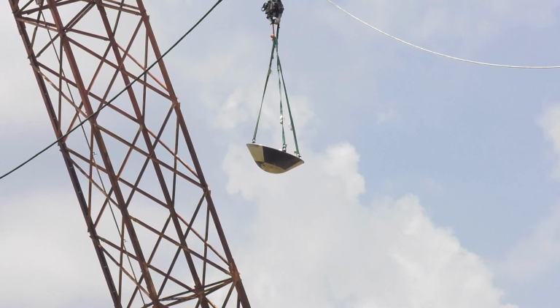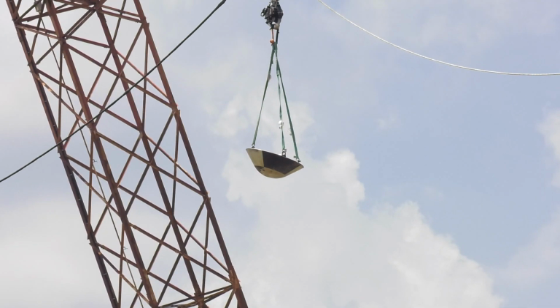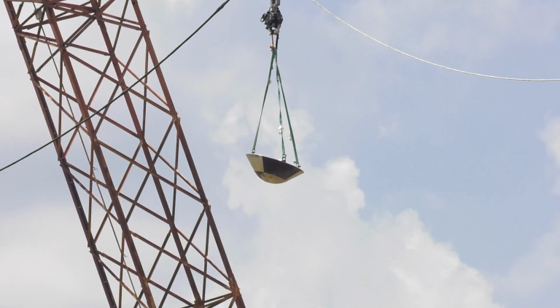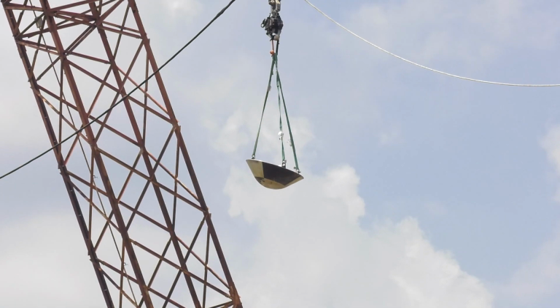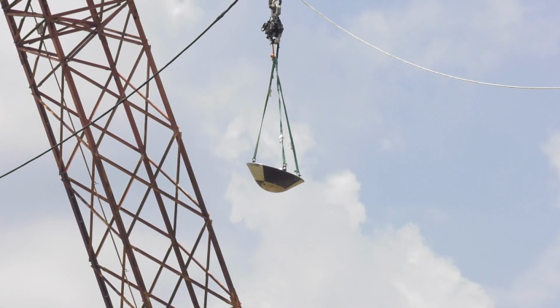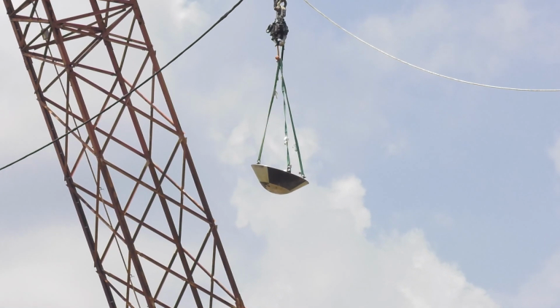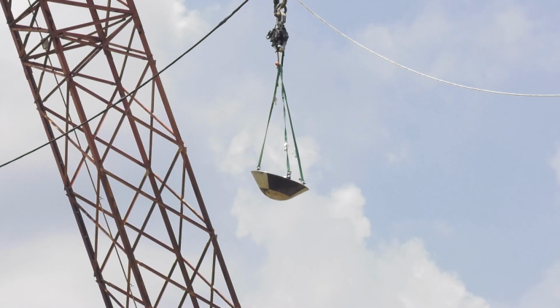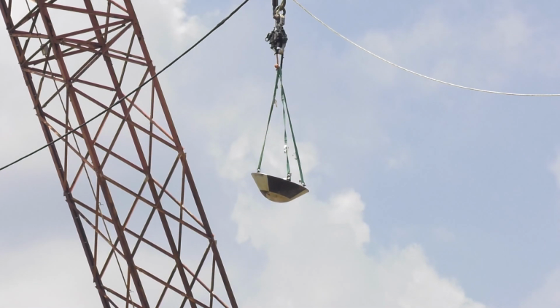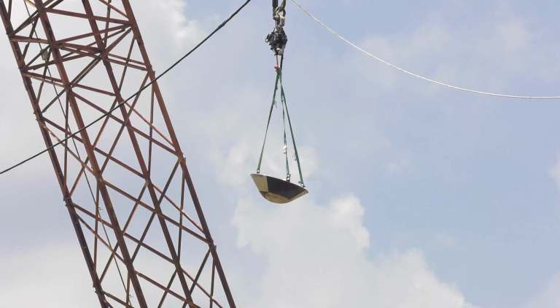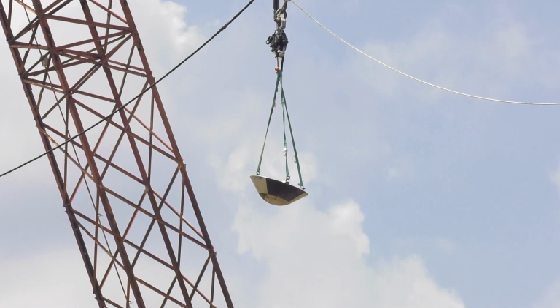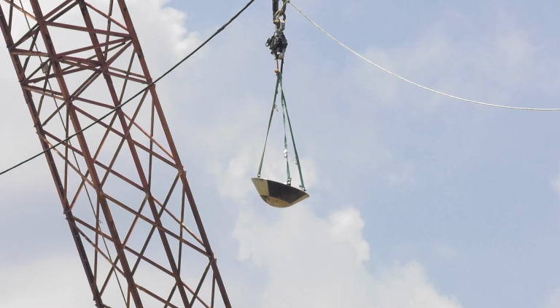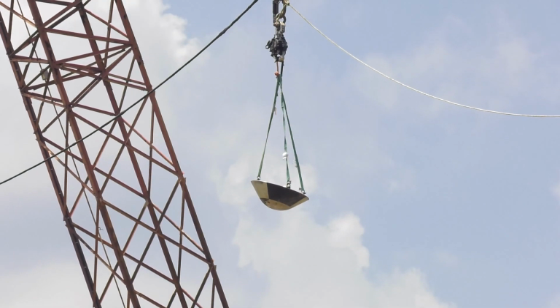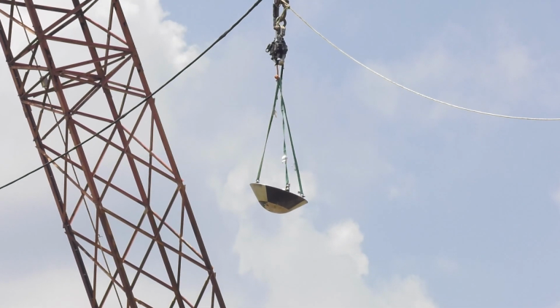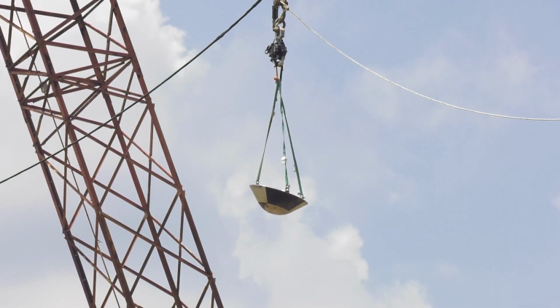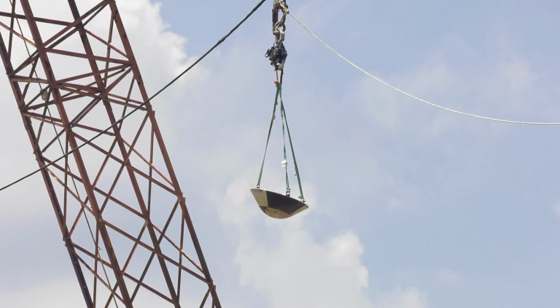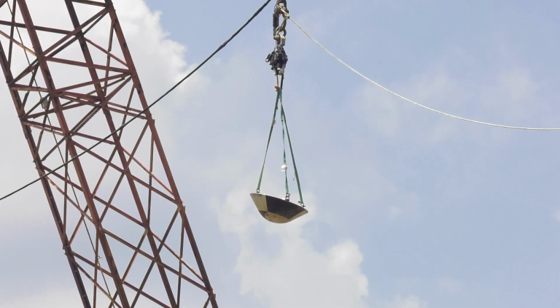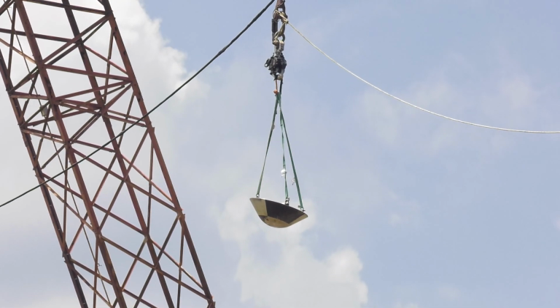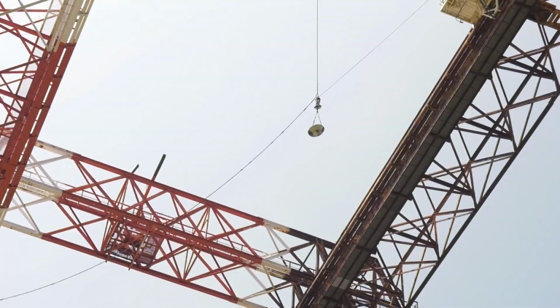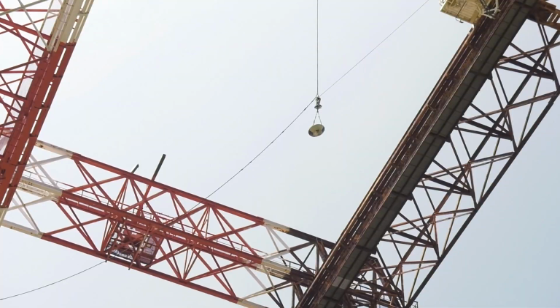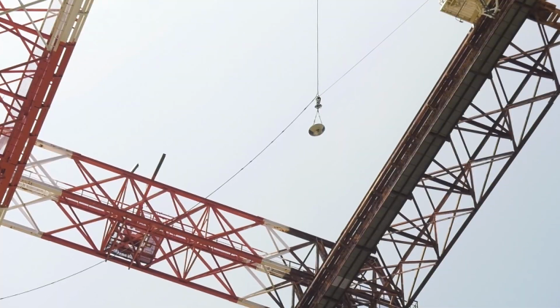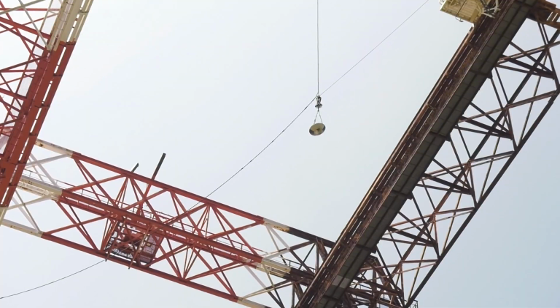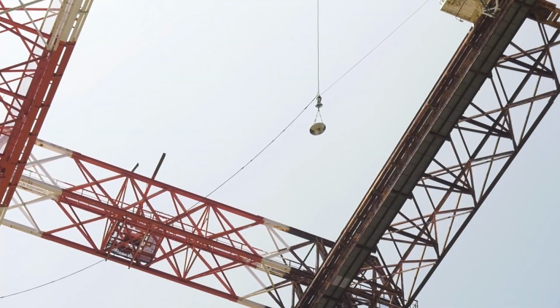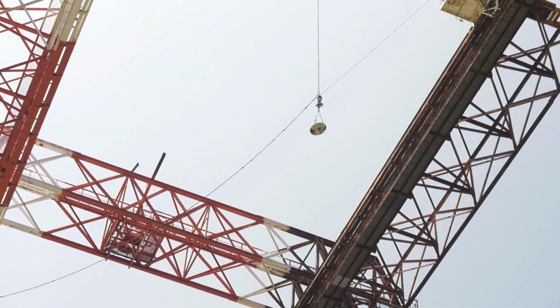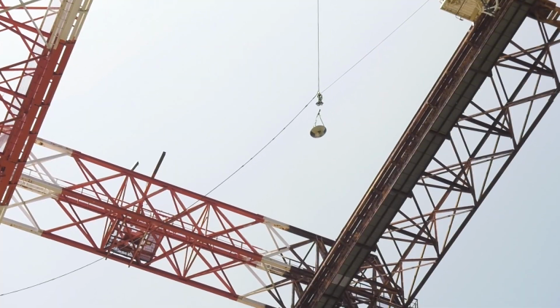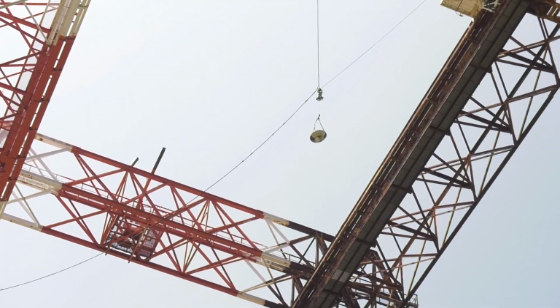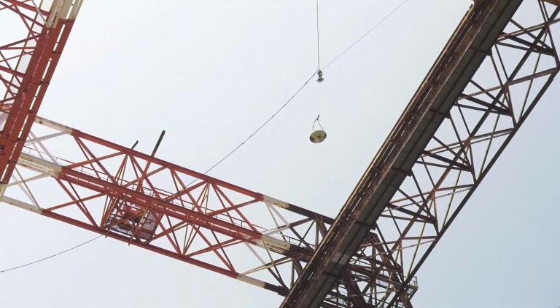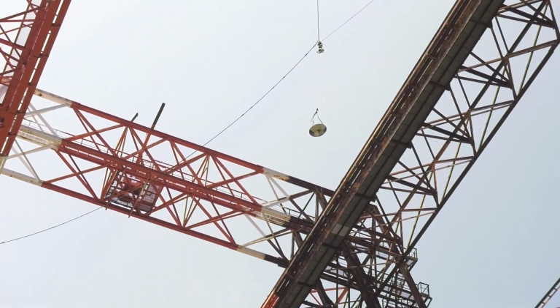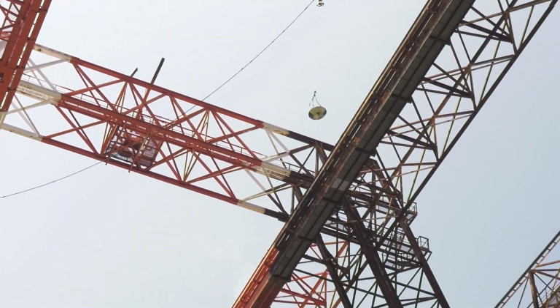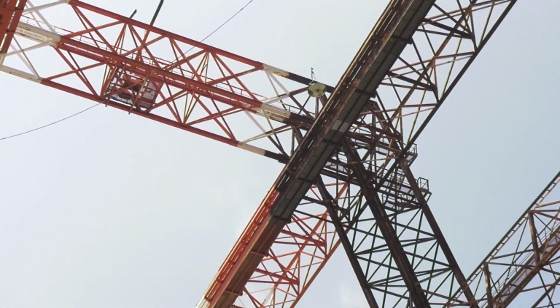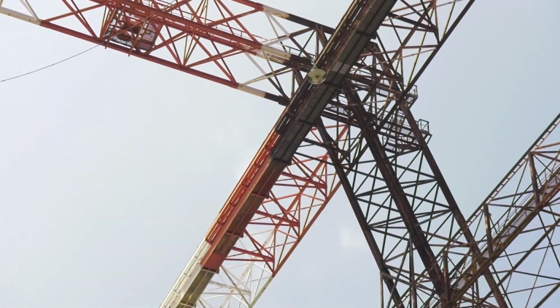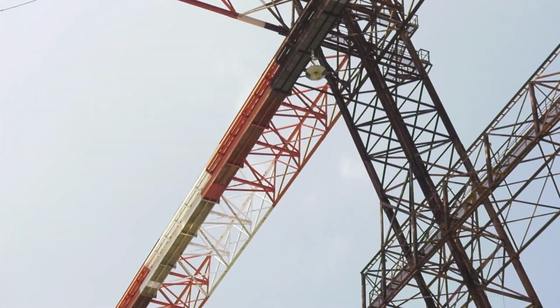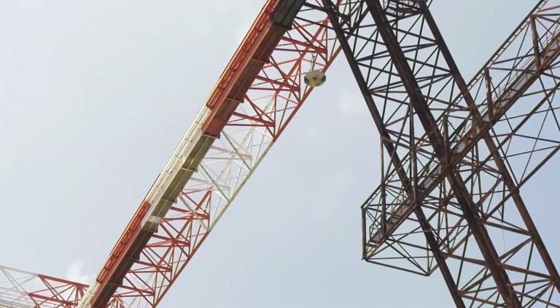What we're doing today is lifting it up to 150 feet and dropping it in a pure vertical fashion.